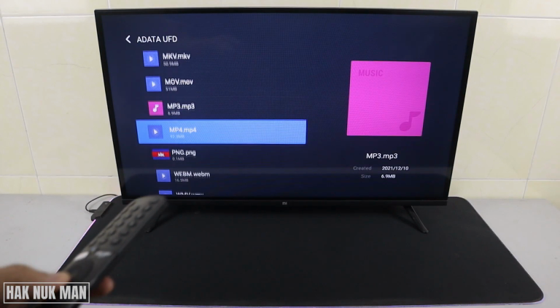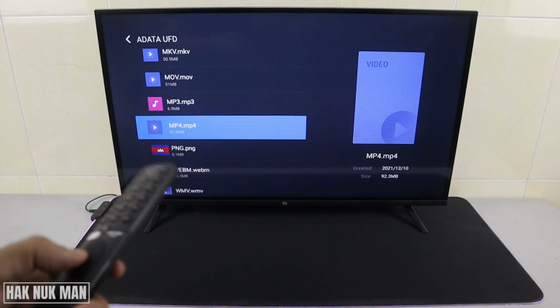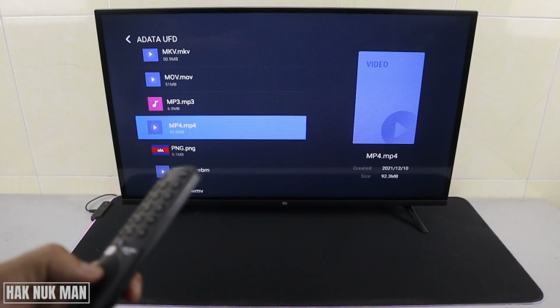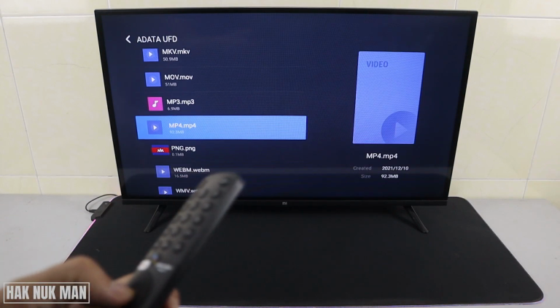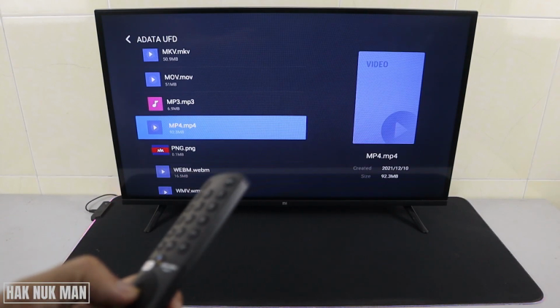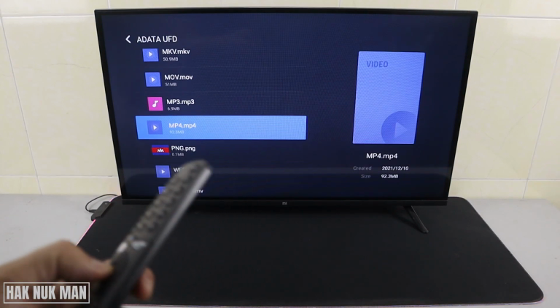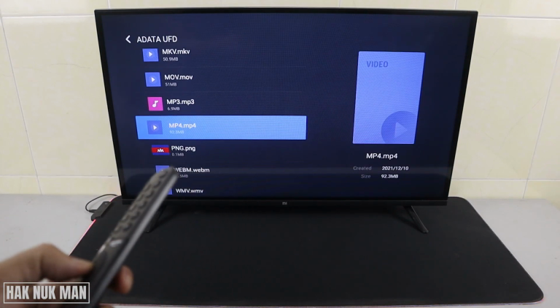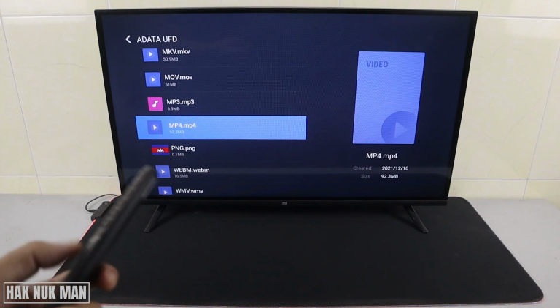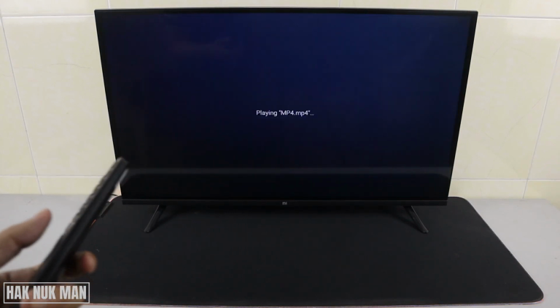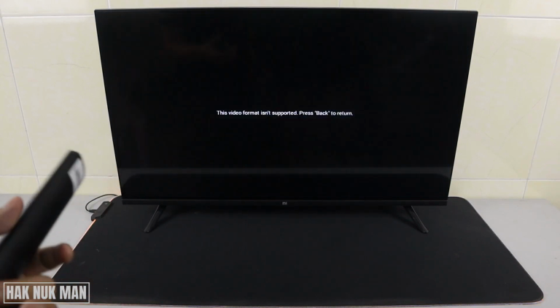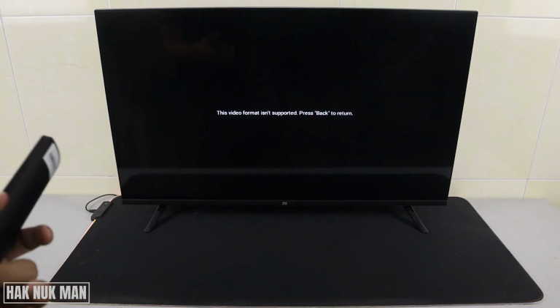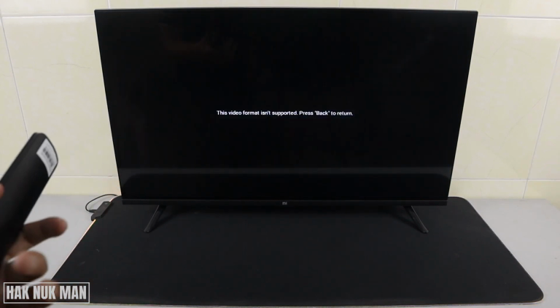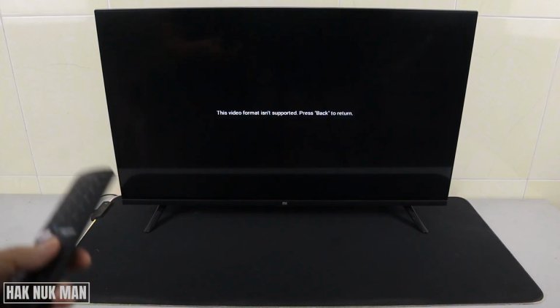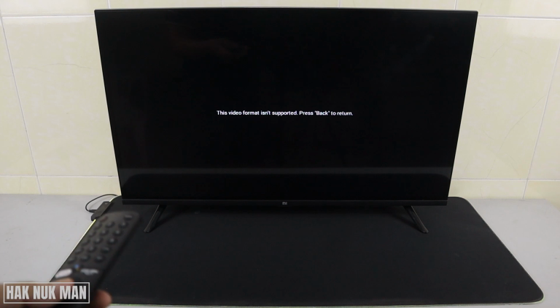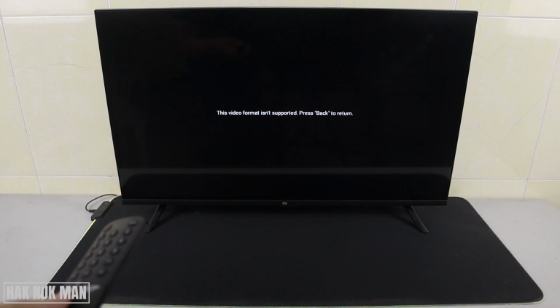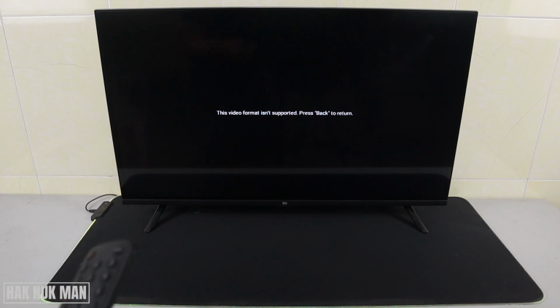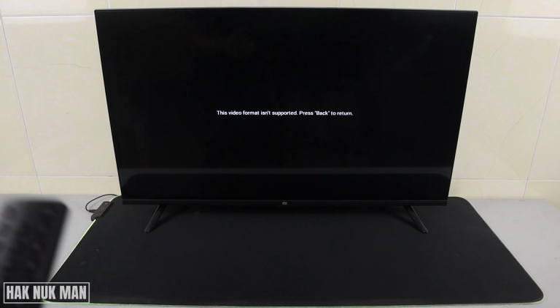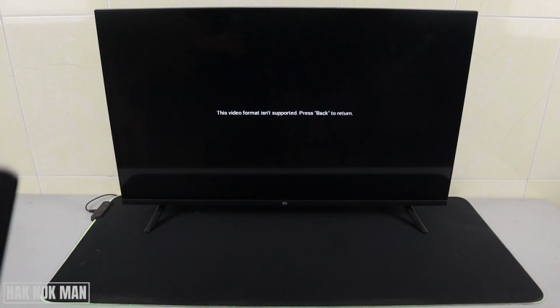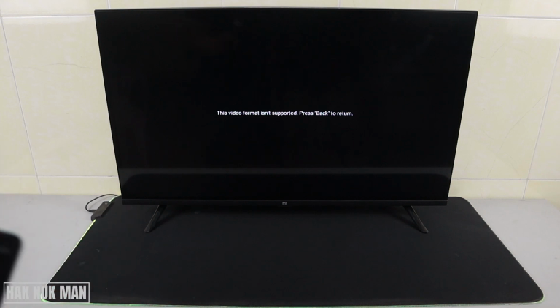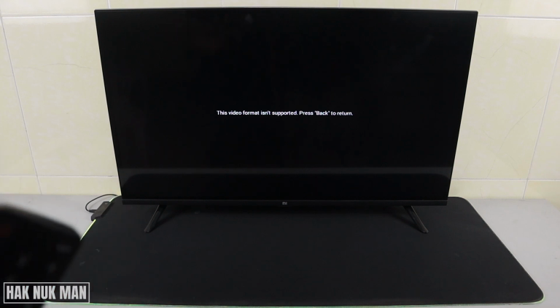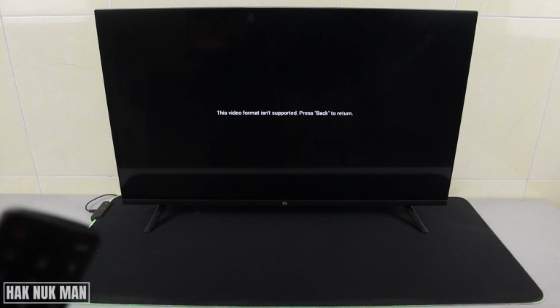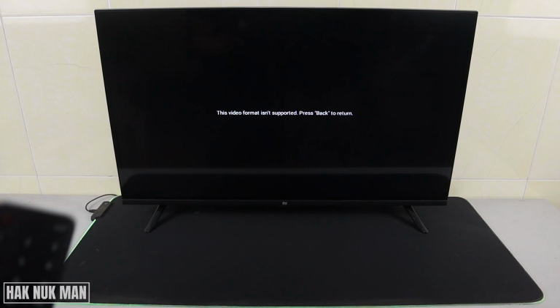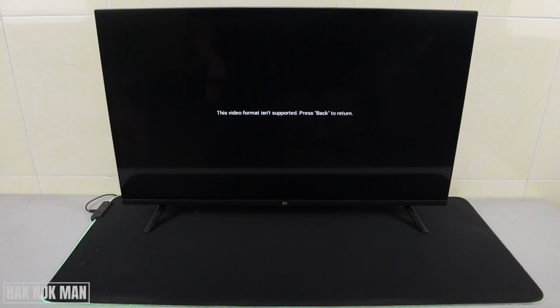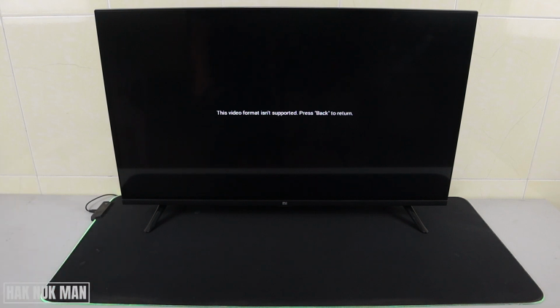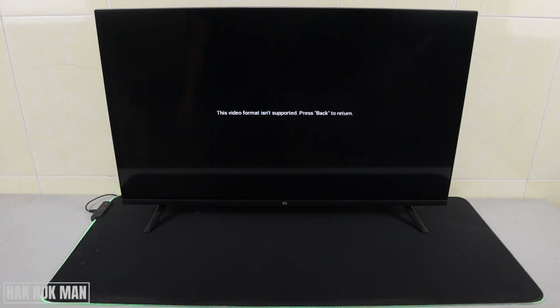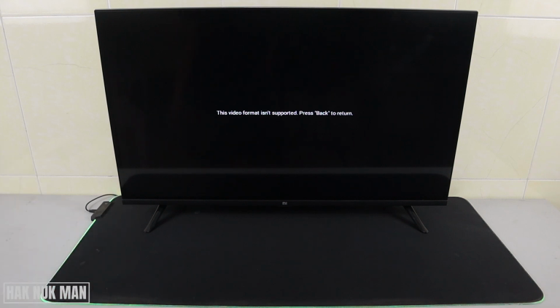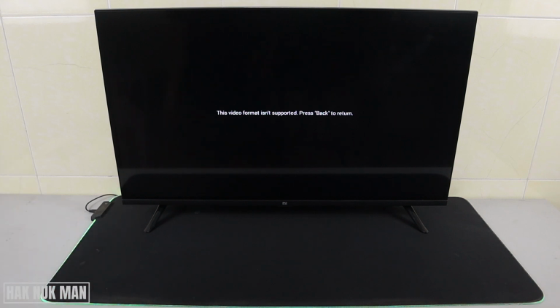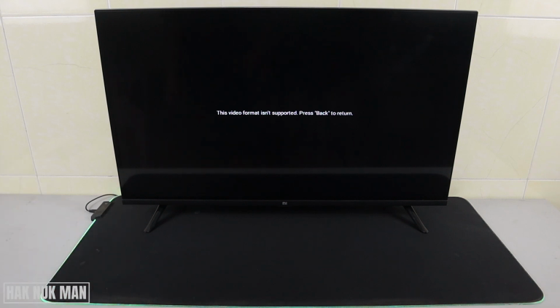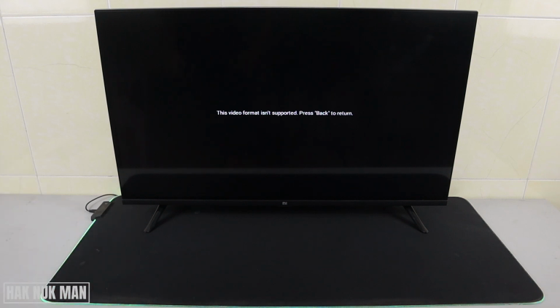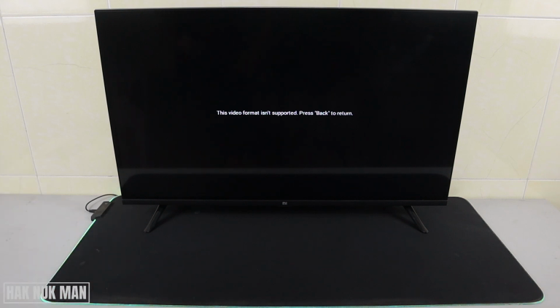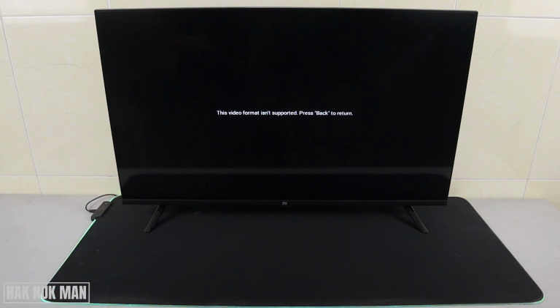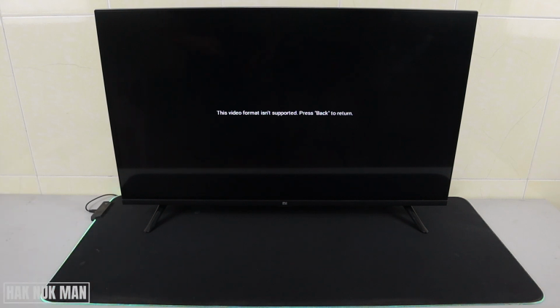Now the MP4 file. This video format is not supported. Press back.